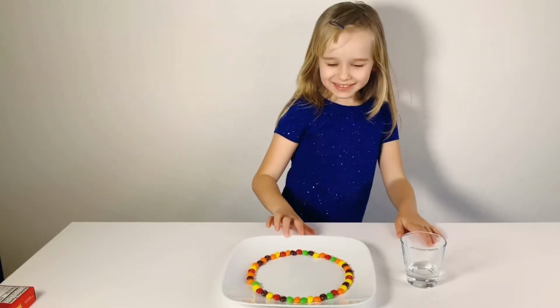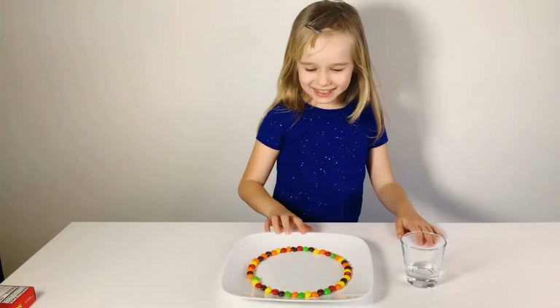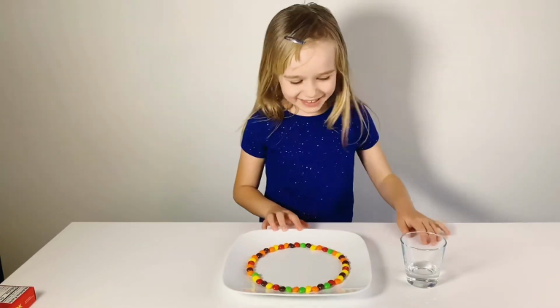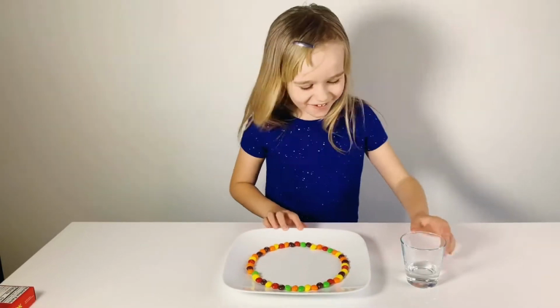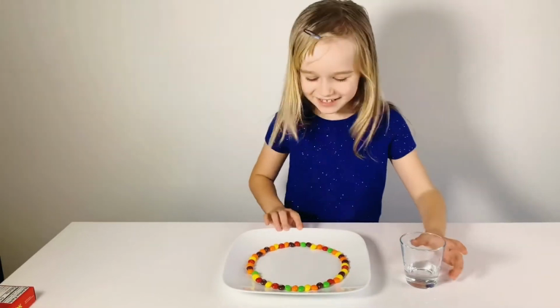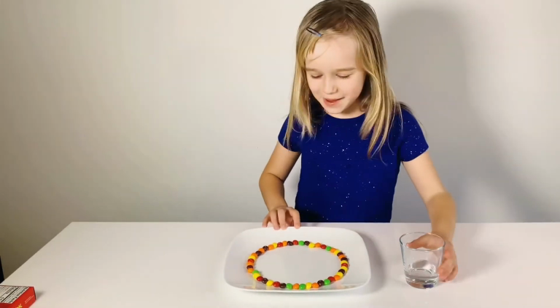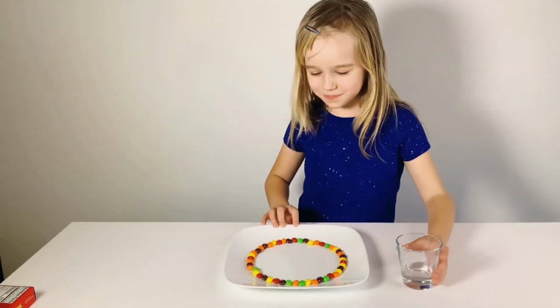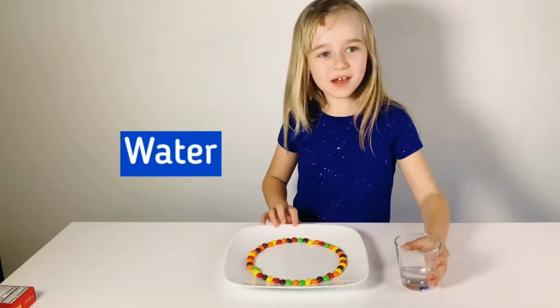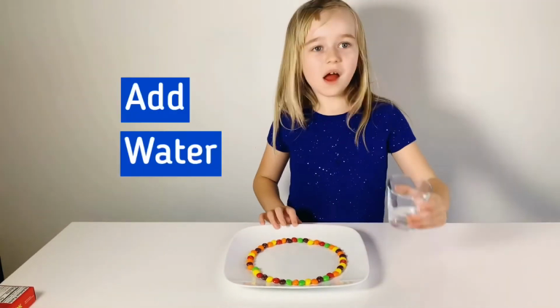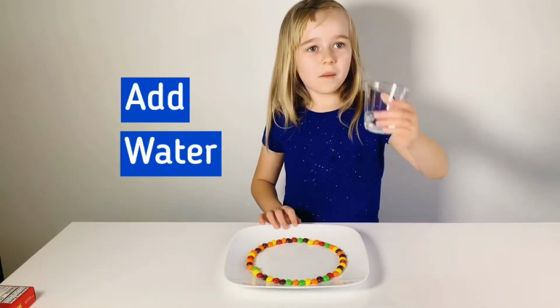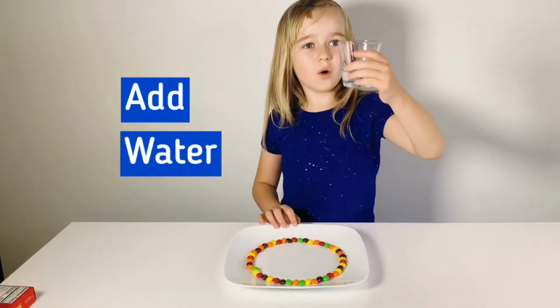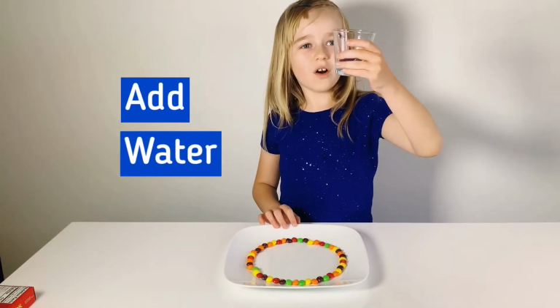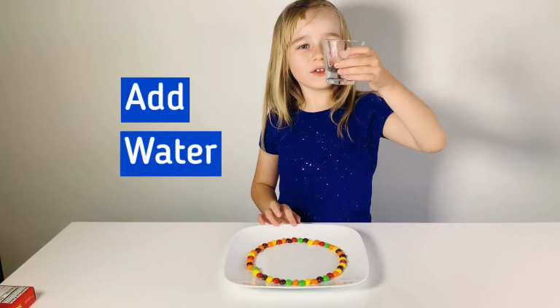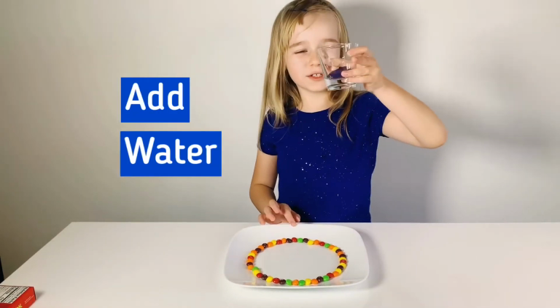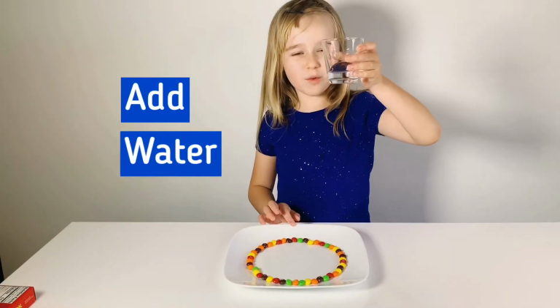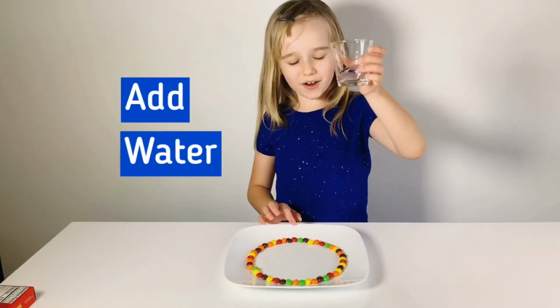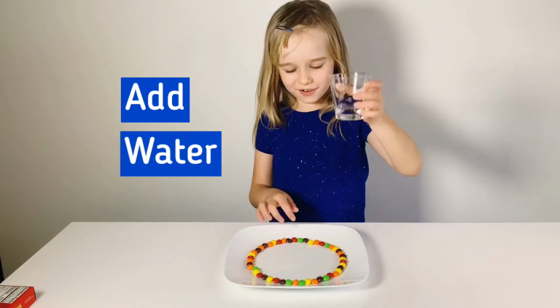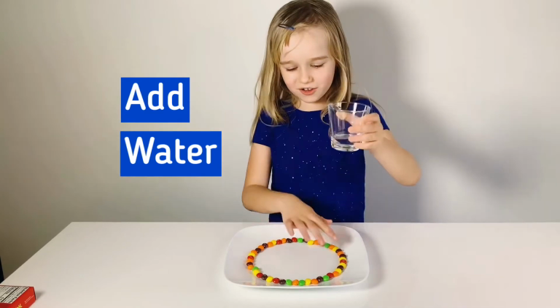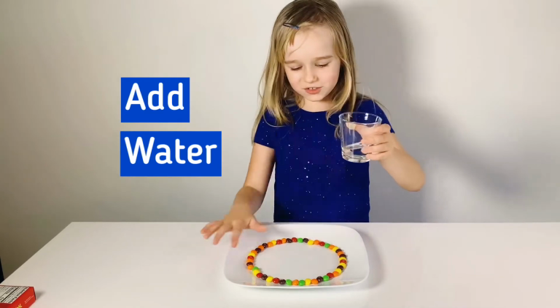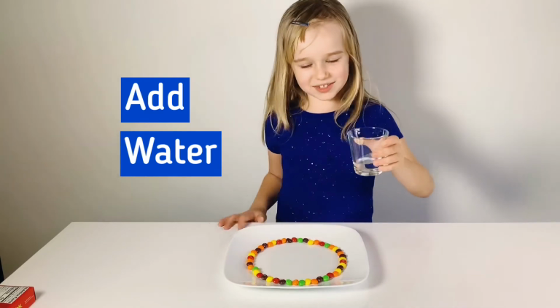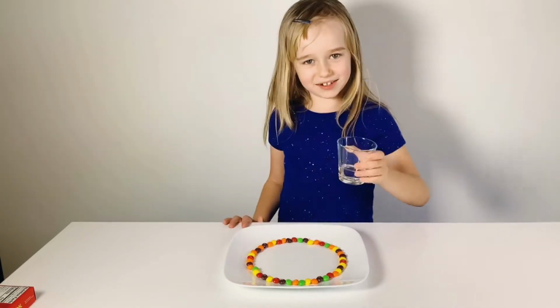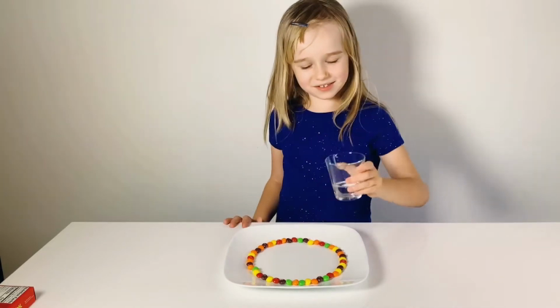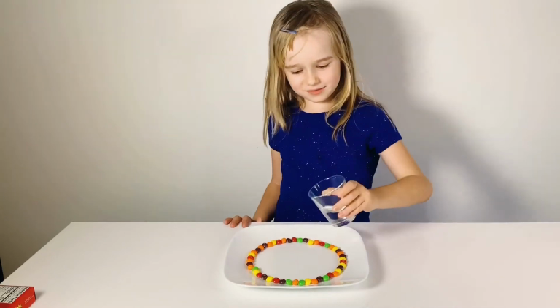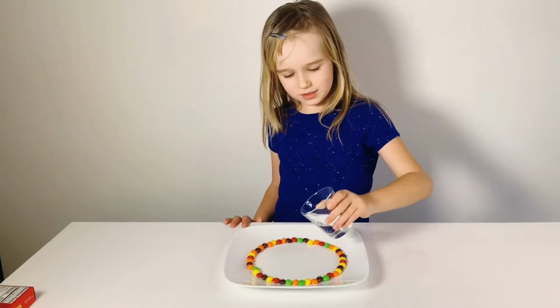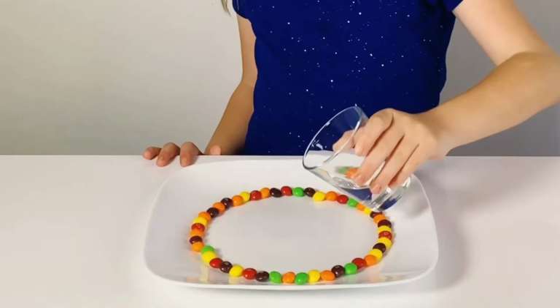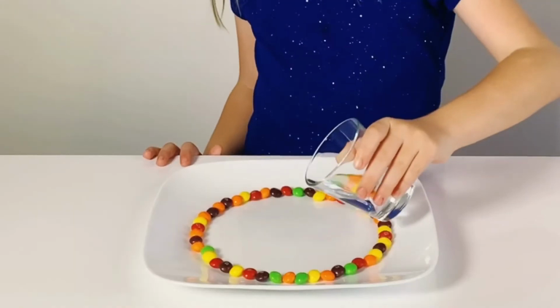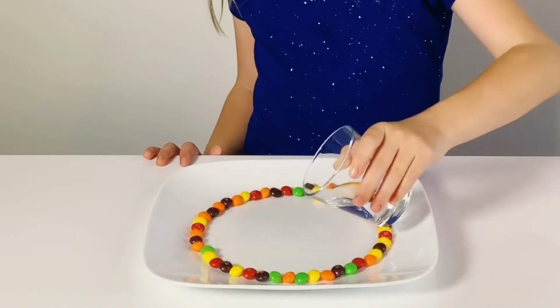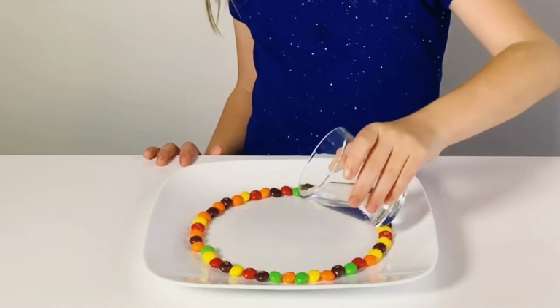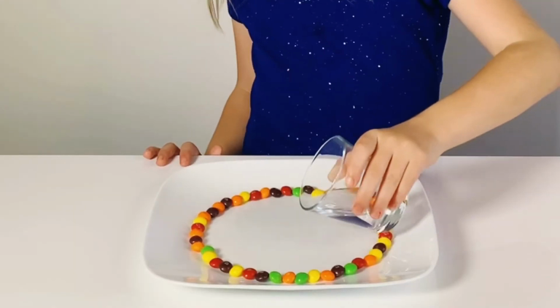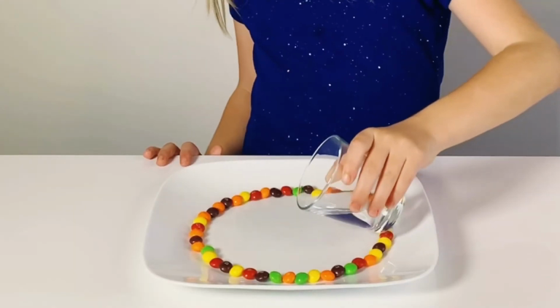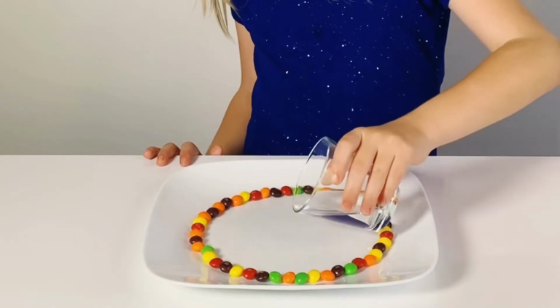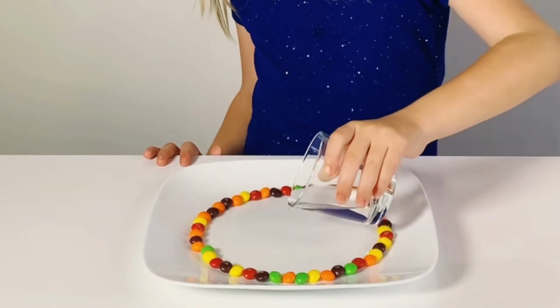Now I'm going to pour this water onto the Skittles, in the middle, slowly.